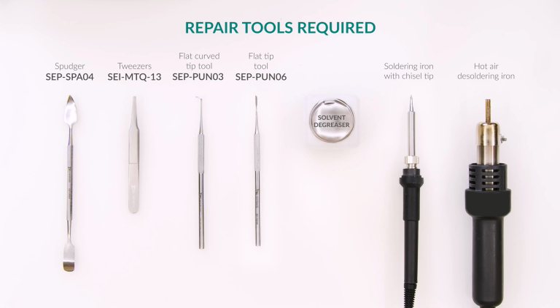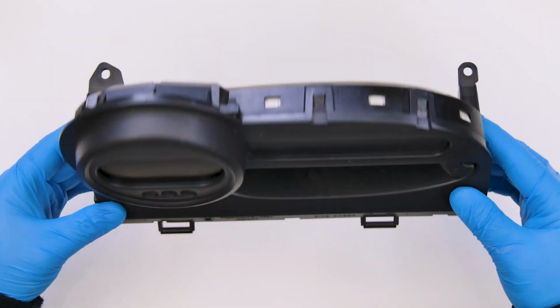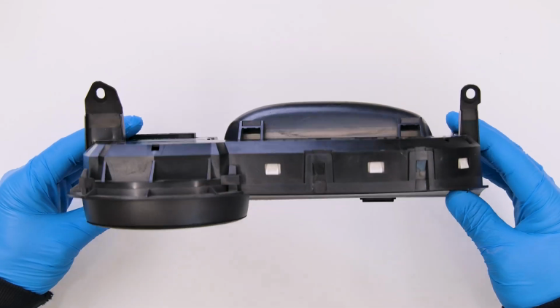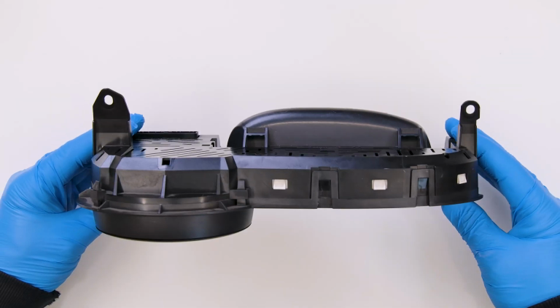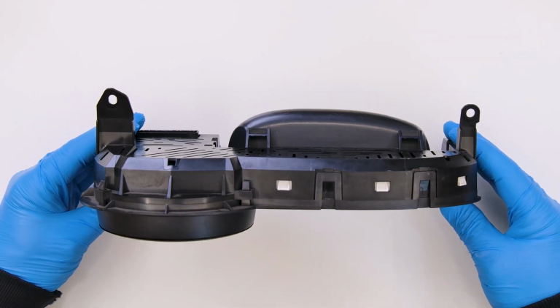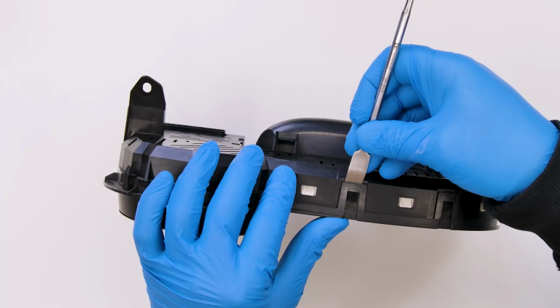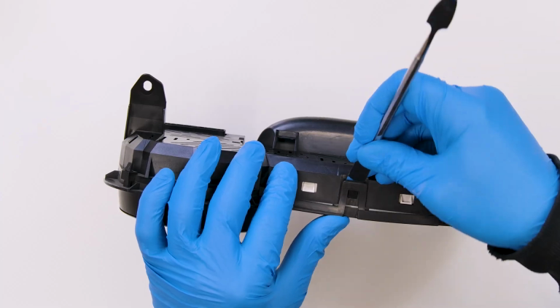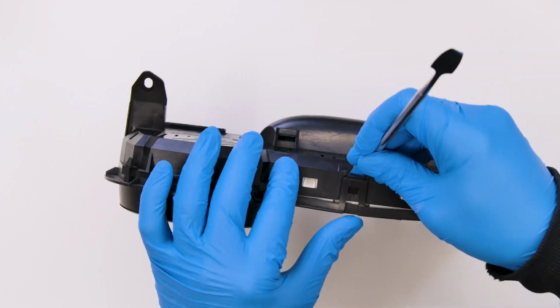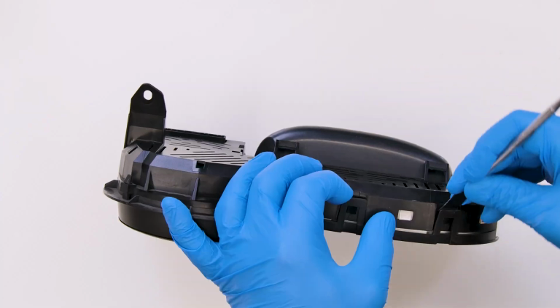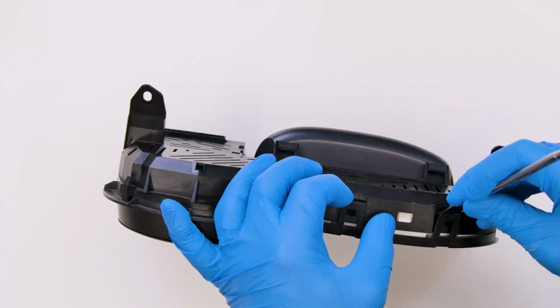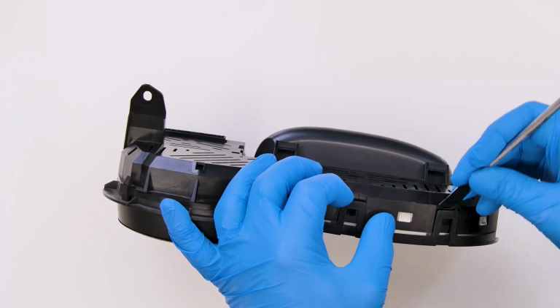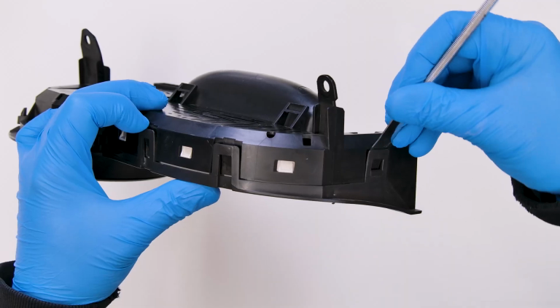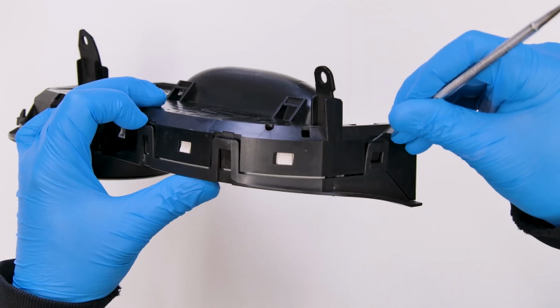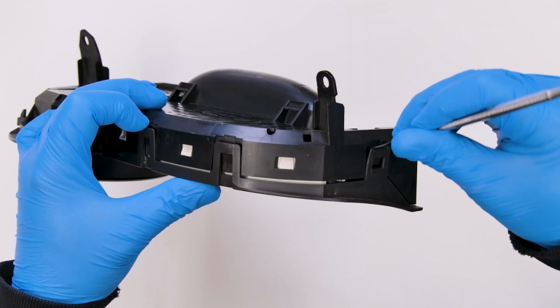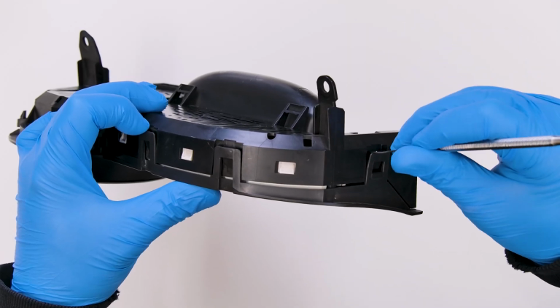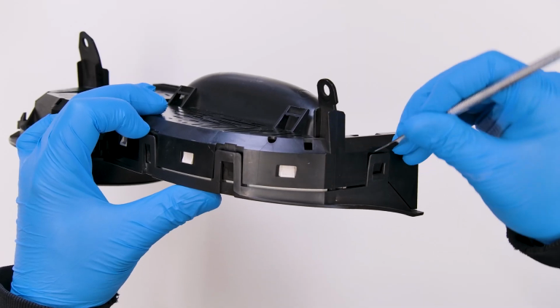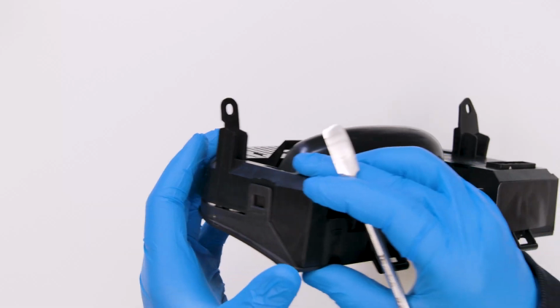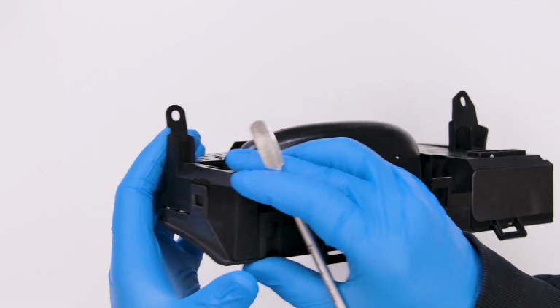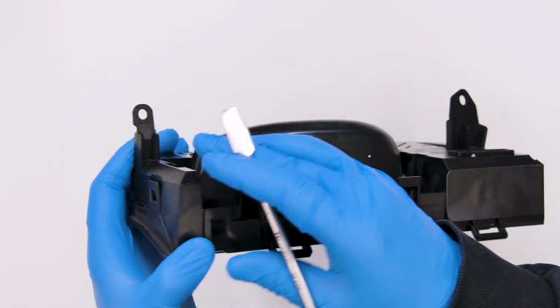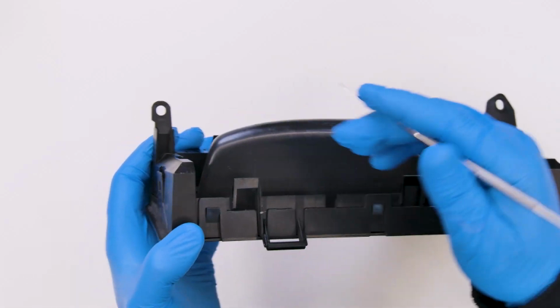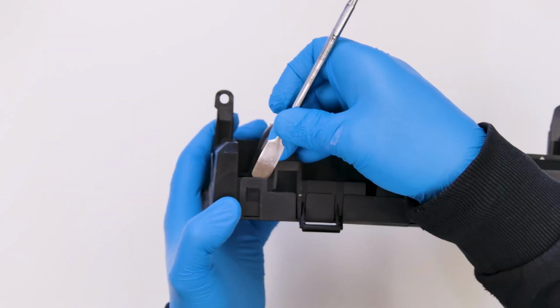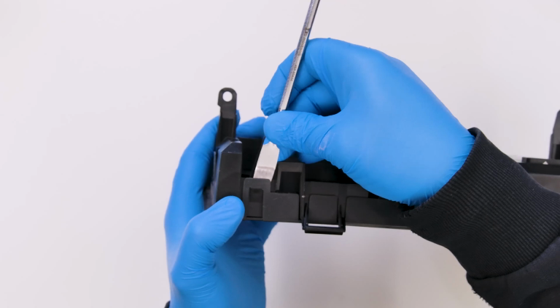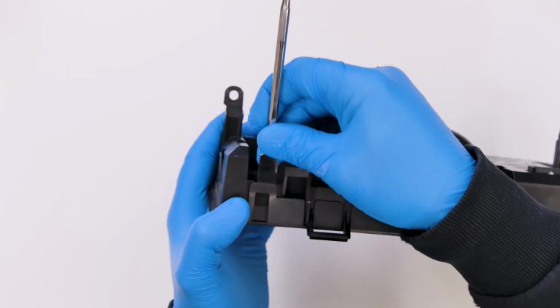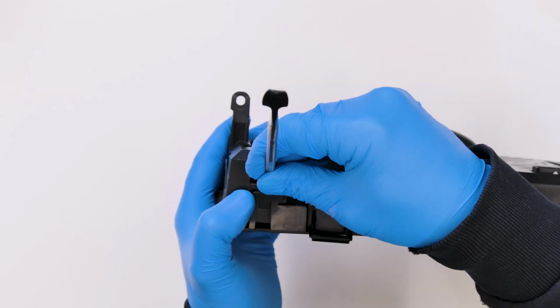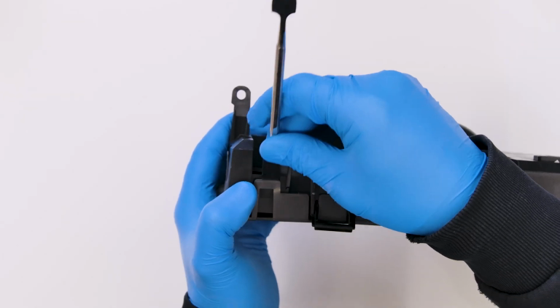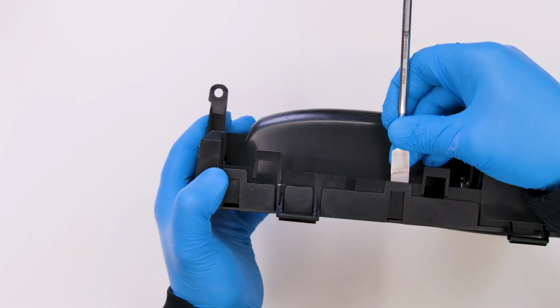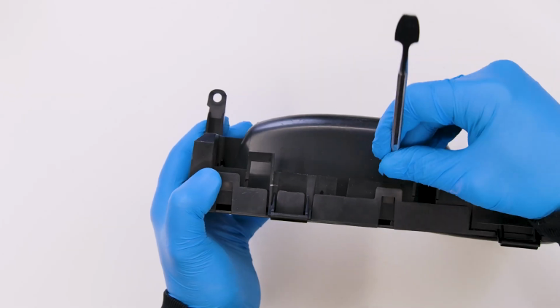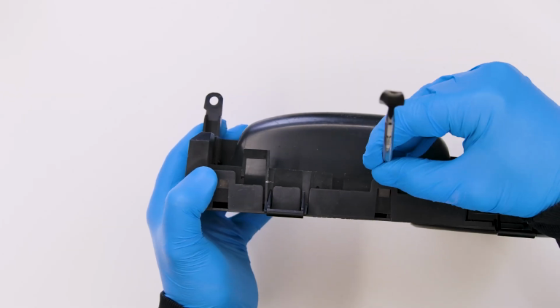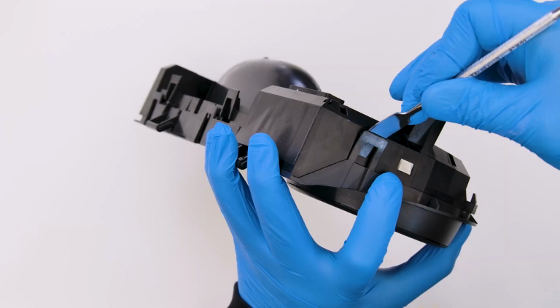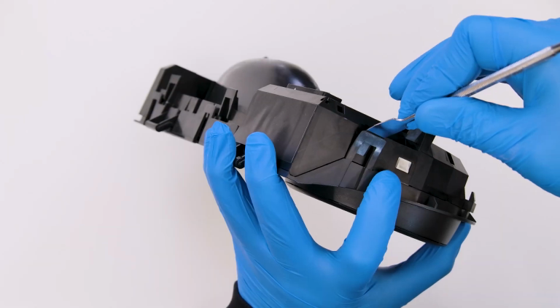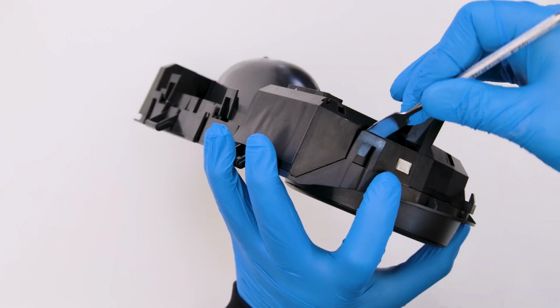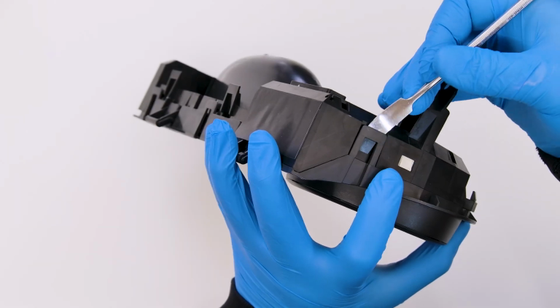Position the dashboard as shown and with the head of the spudger leverage on the side clips and remove the front cover.